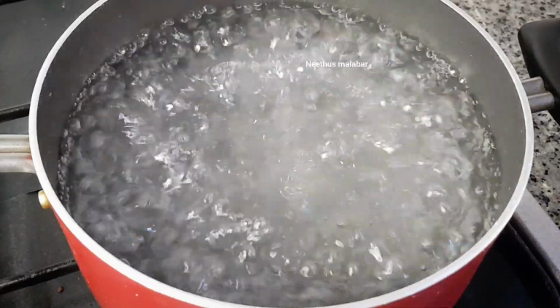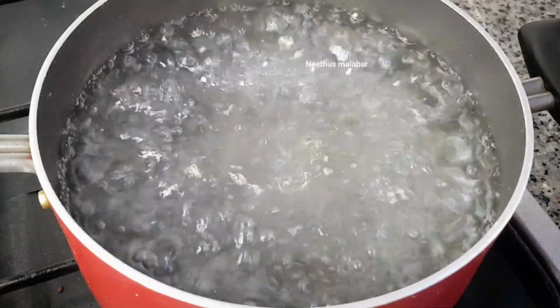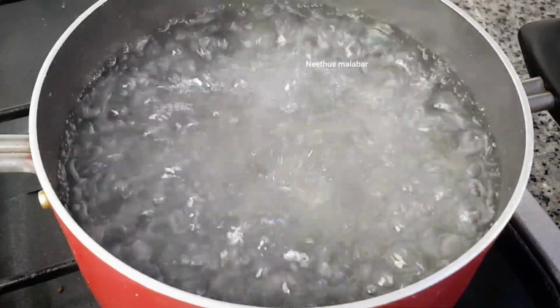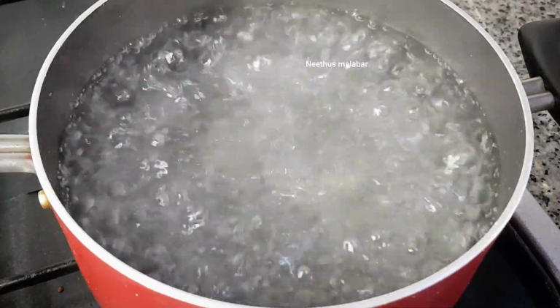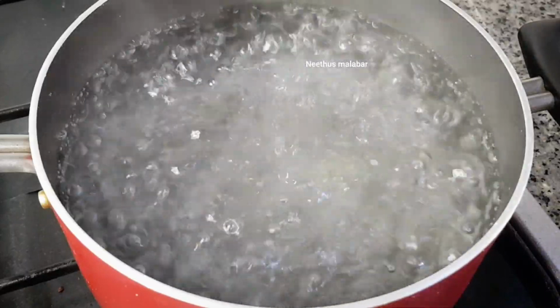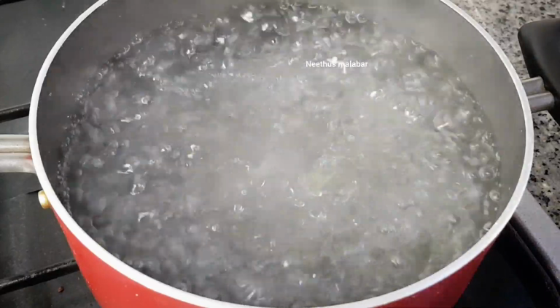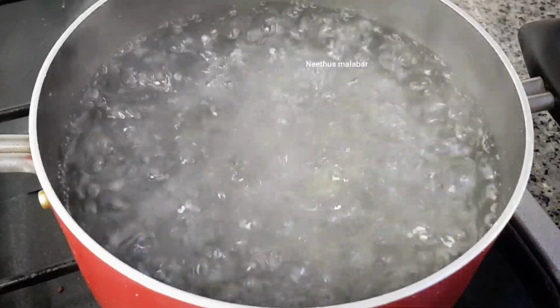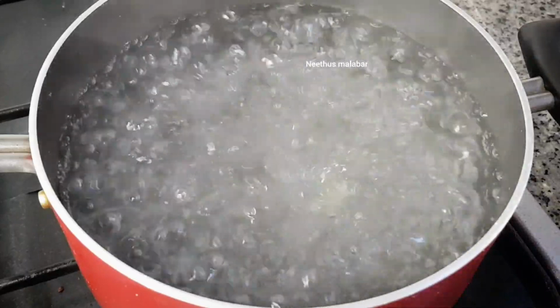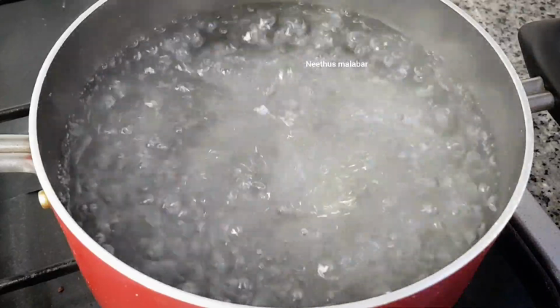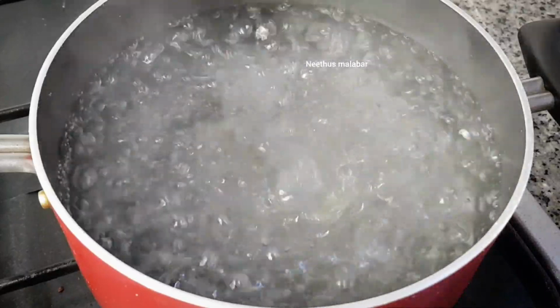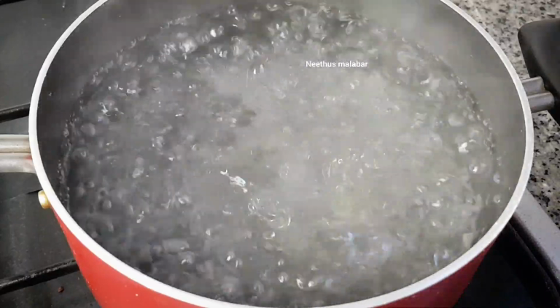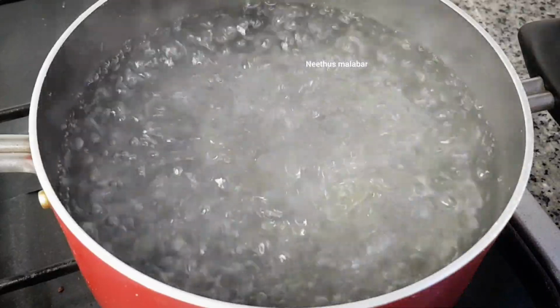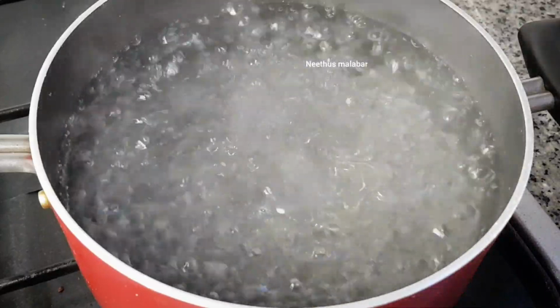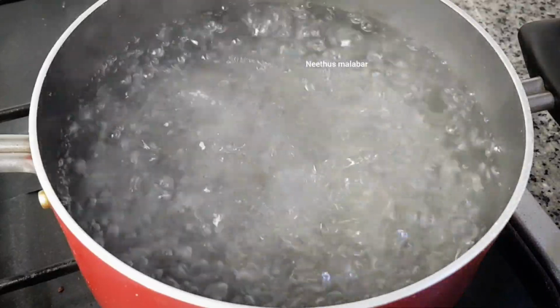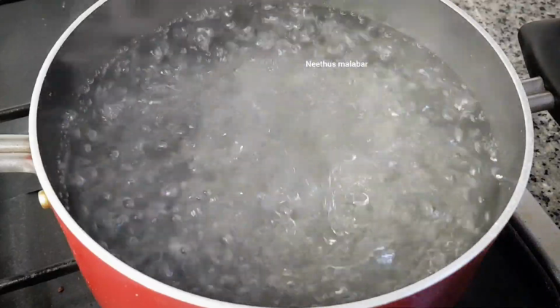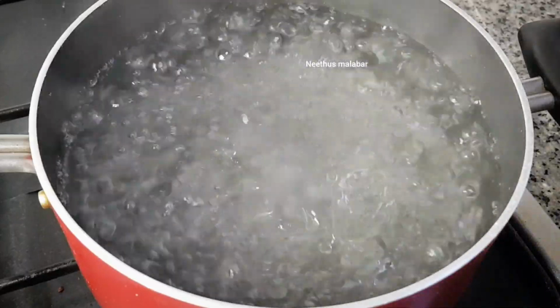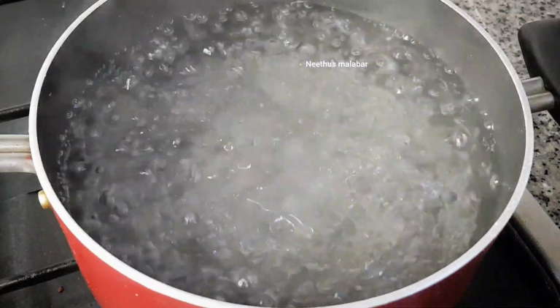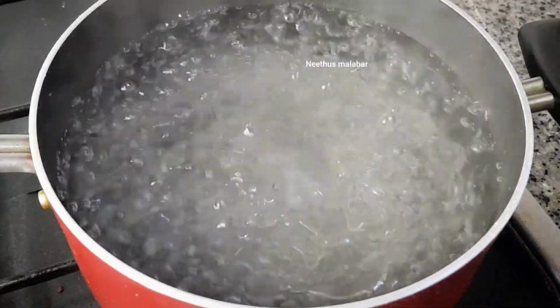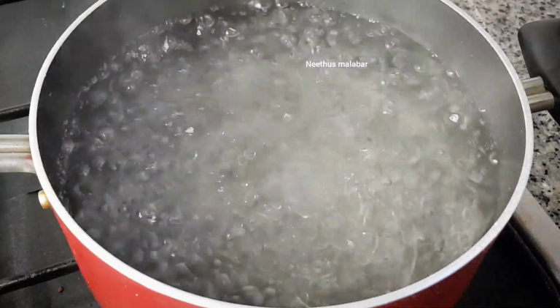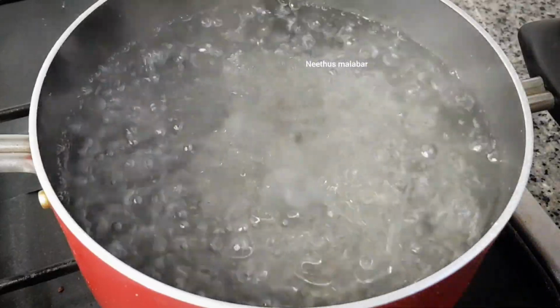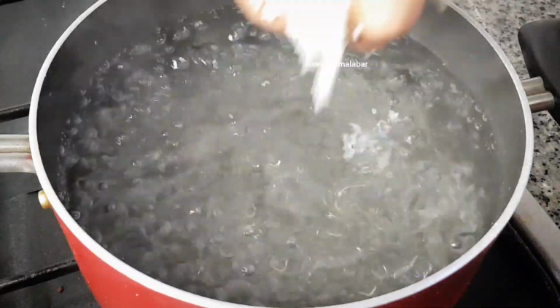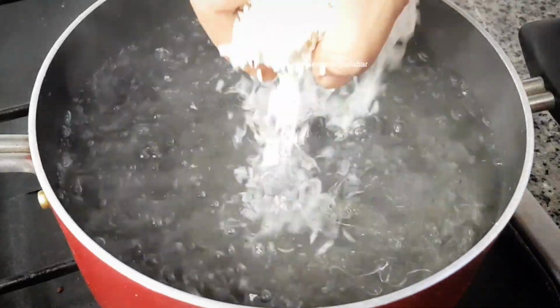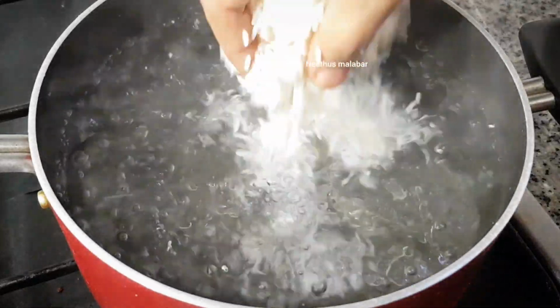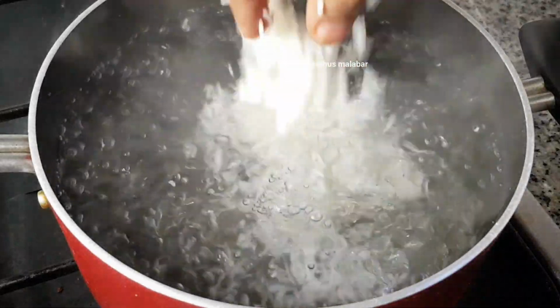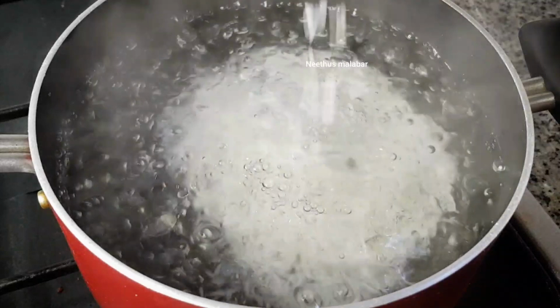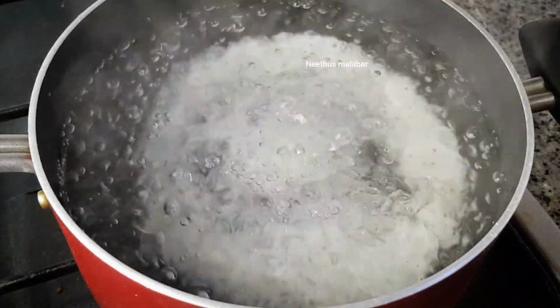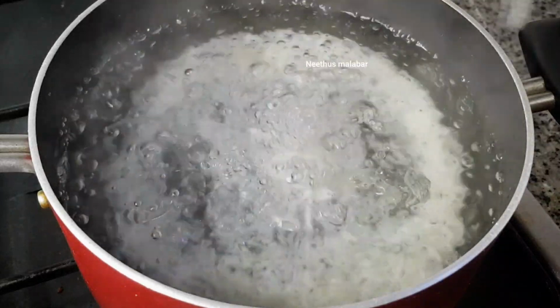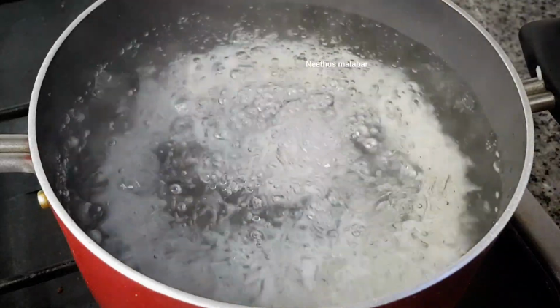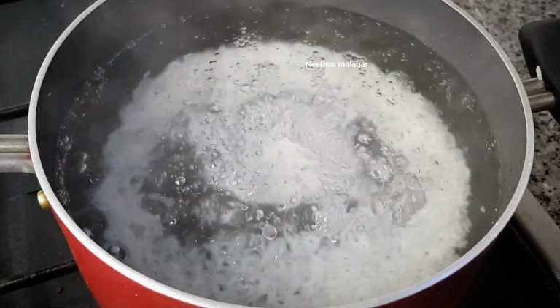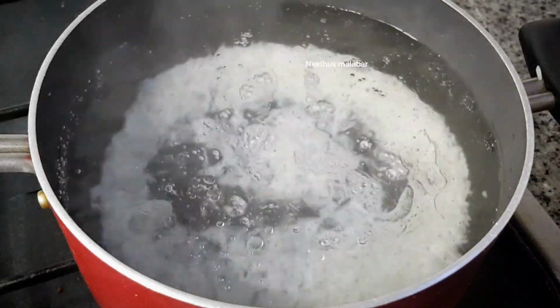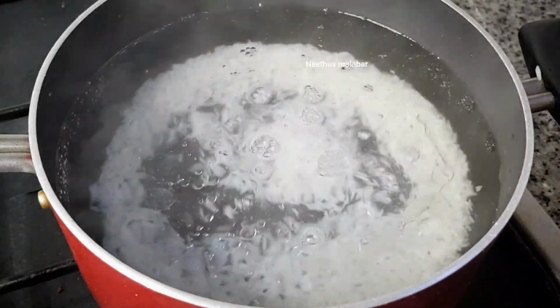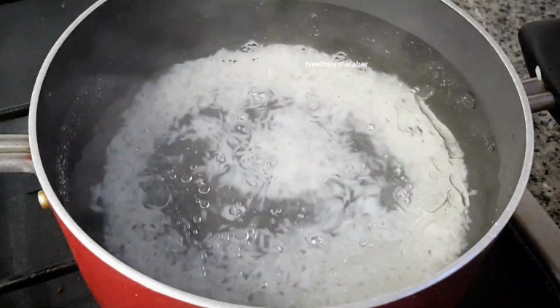Let me add a little bit of almond oil. I will add a small teaspoon of sunflower oil. I will add a little bit of sunflower oil.